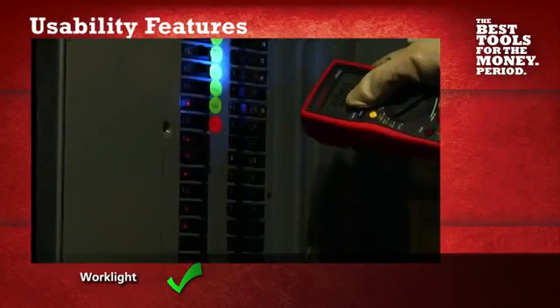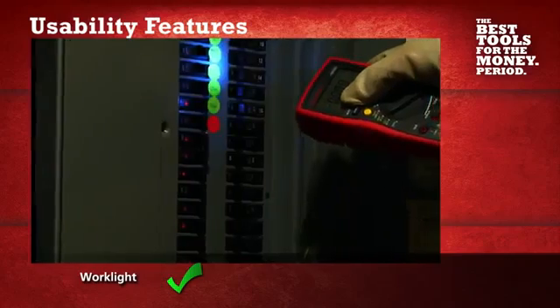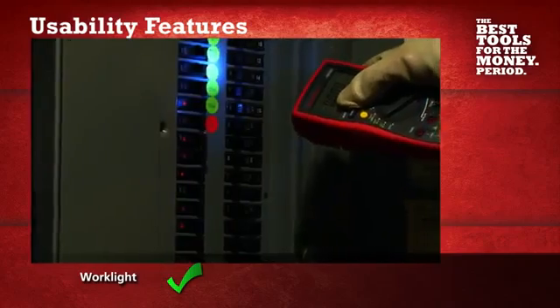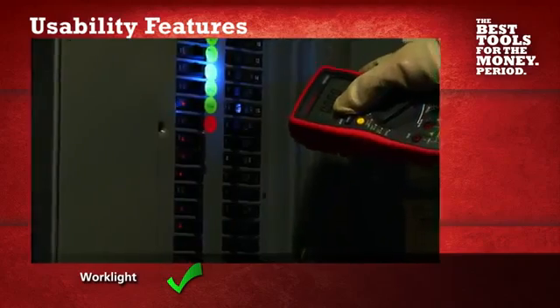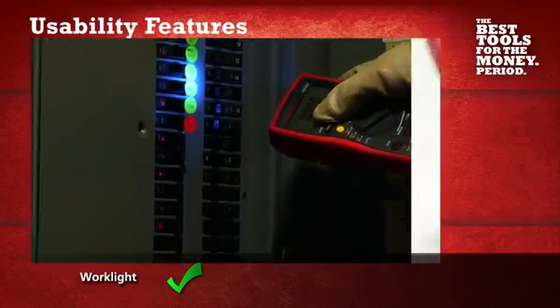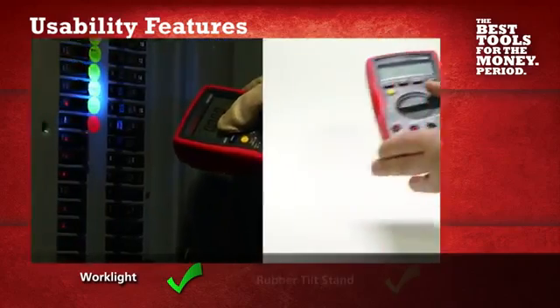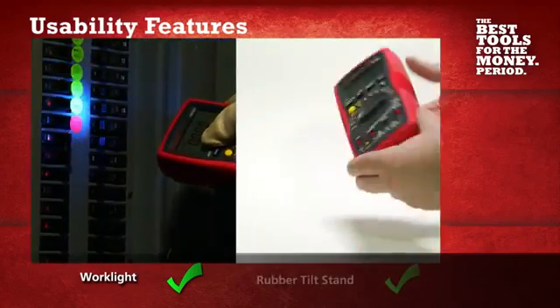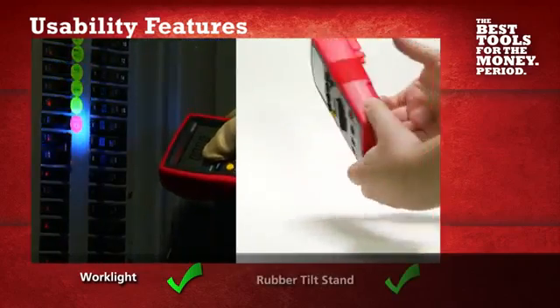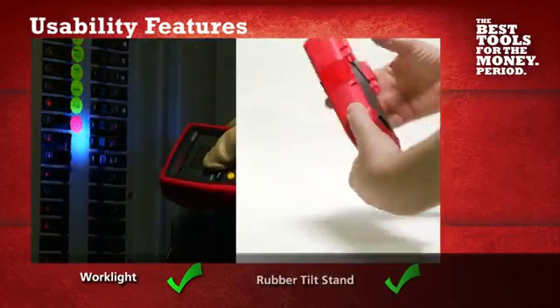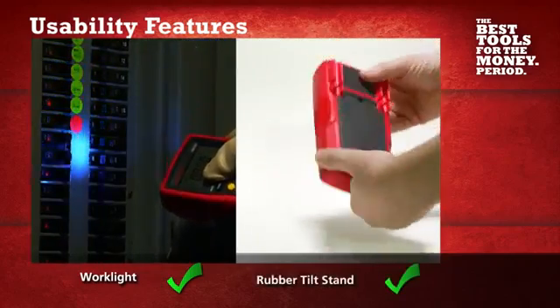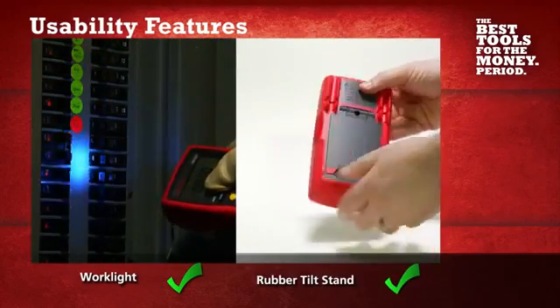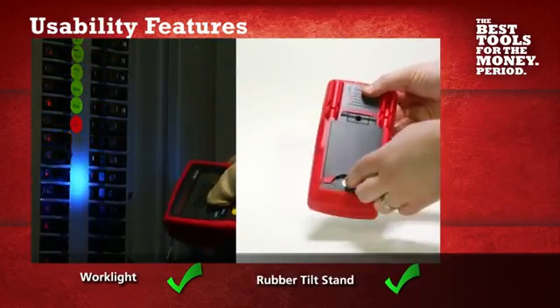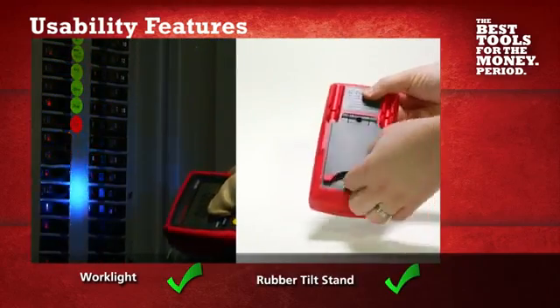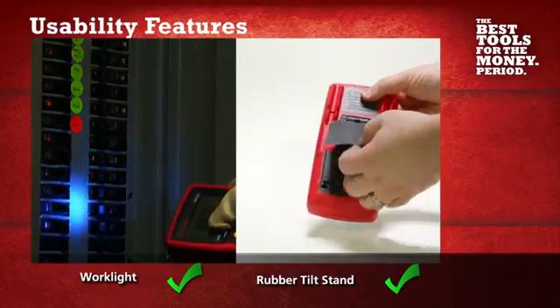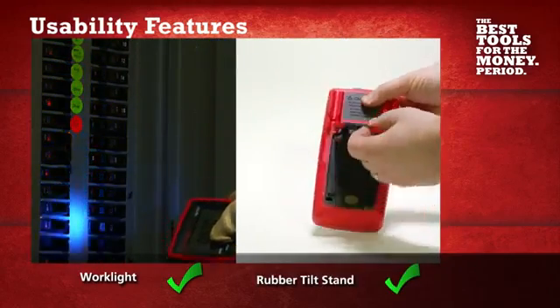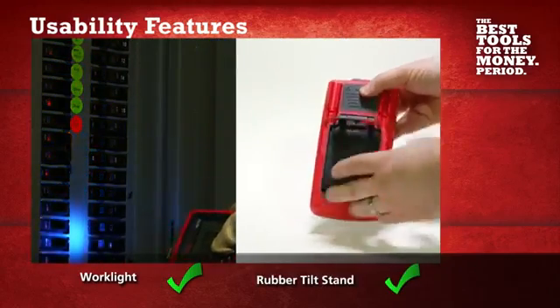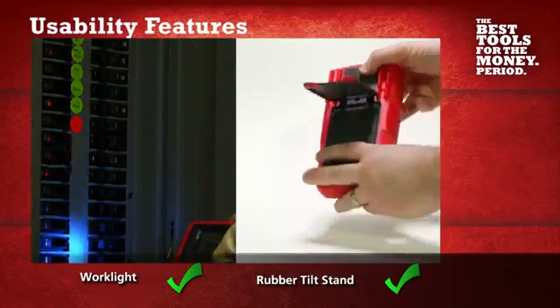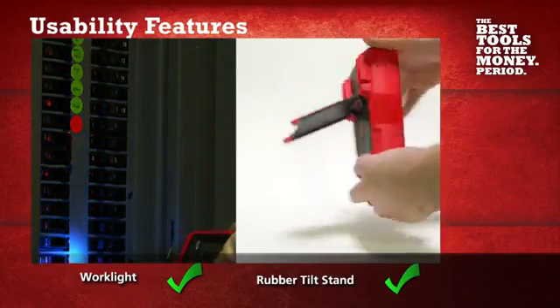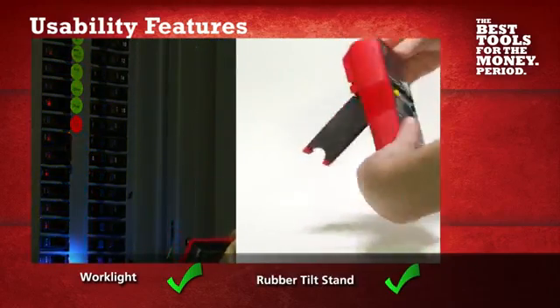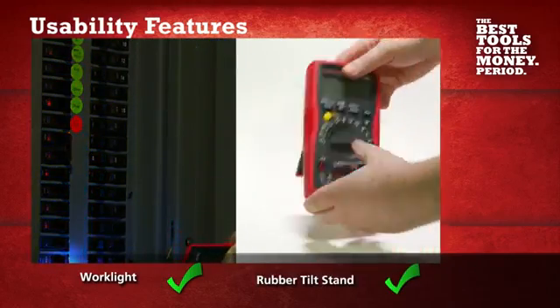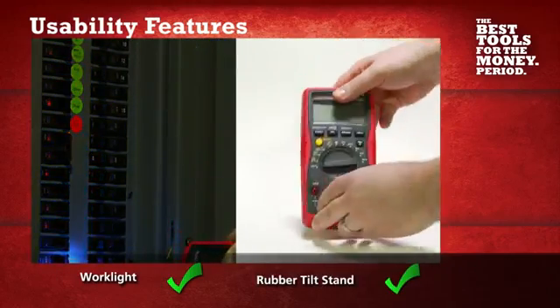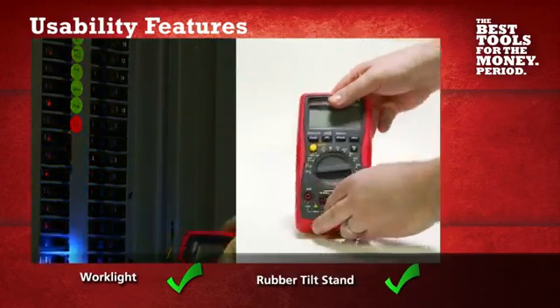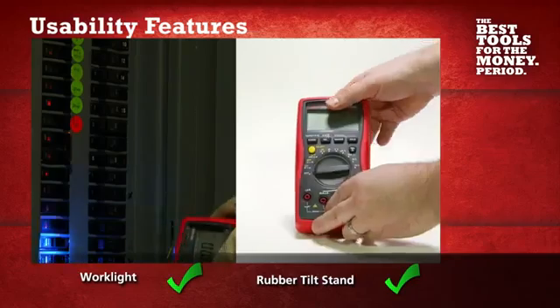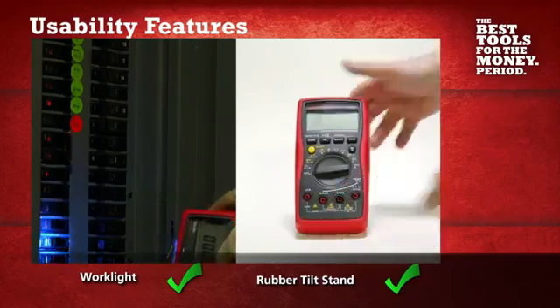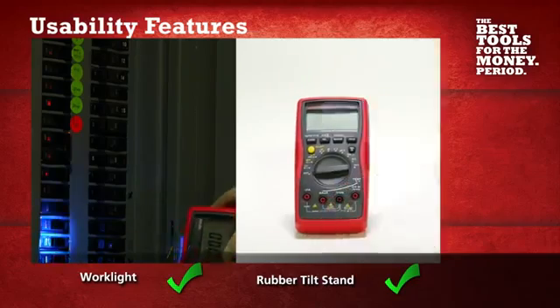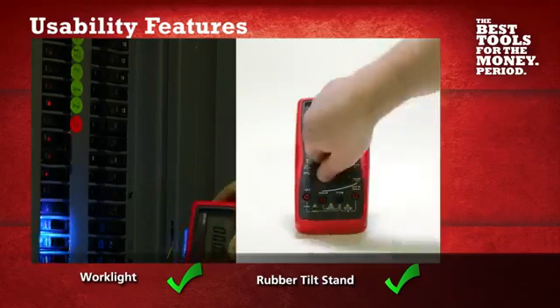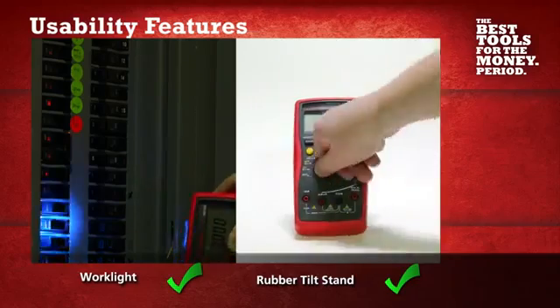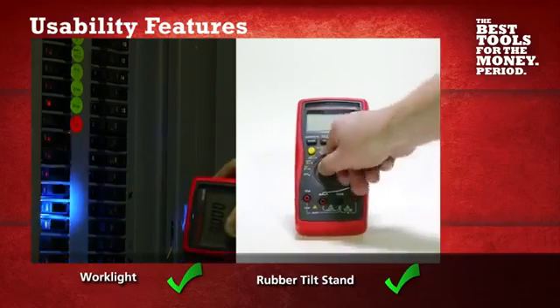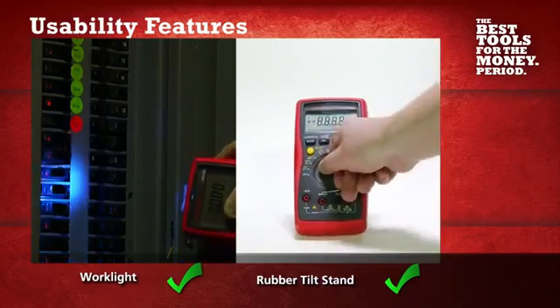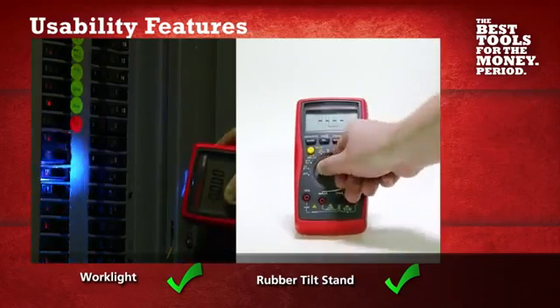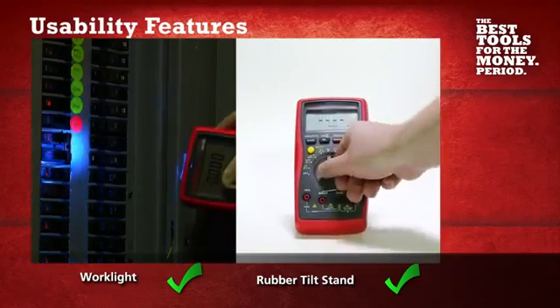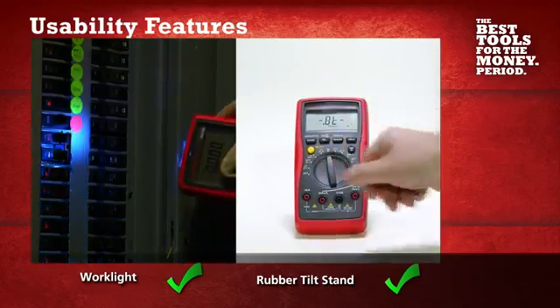Also, with the rubber tilt stand, you're able to set it on a firm surface so you can change measurement parameters effortlessly.